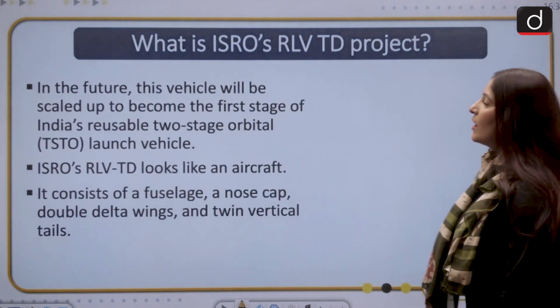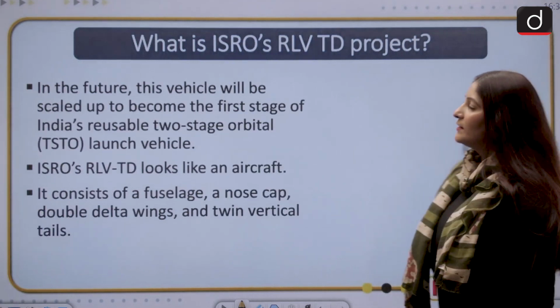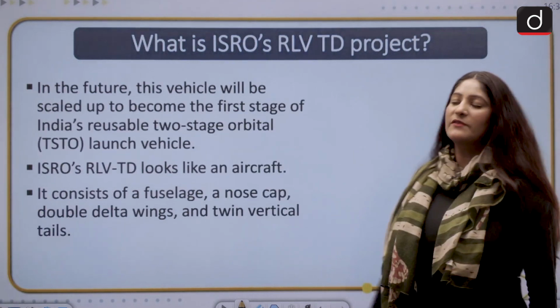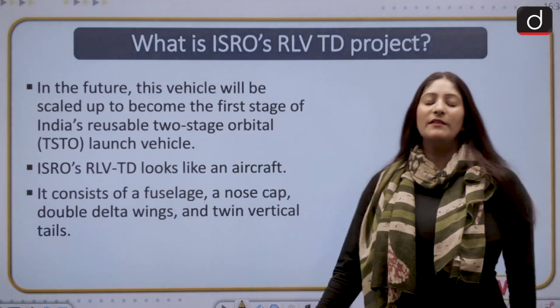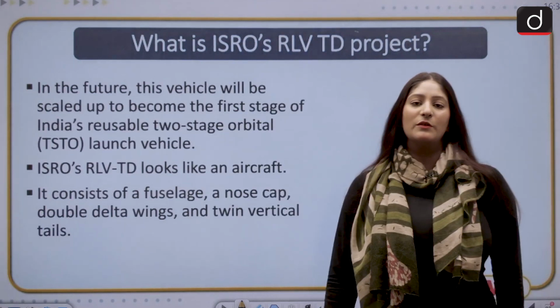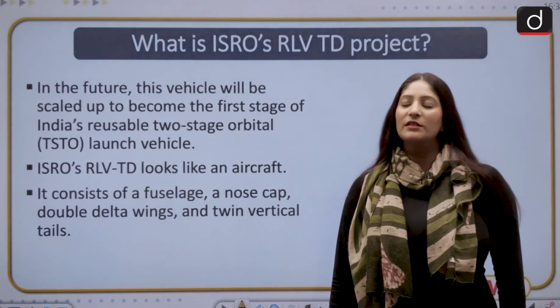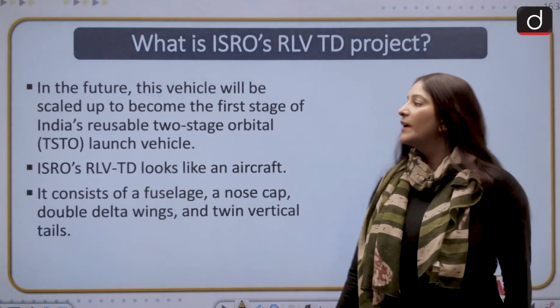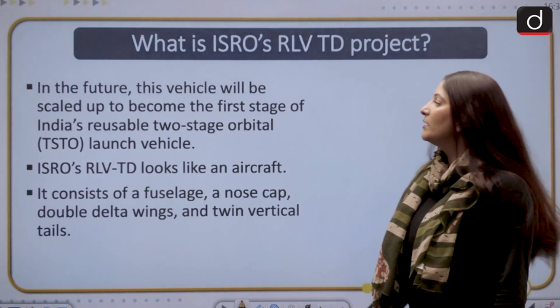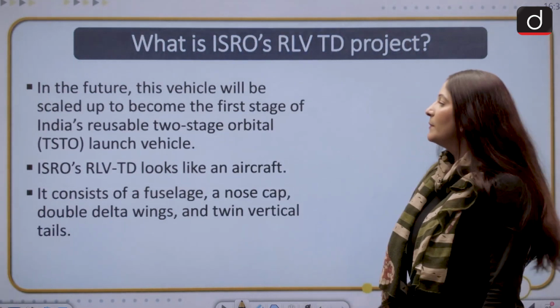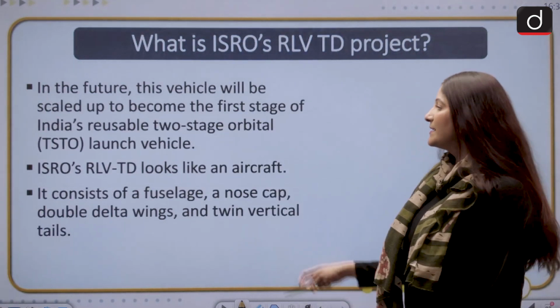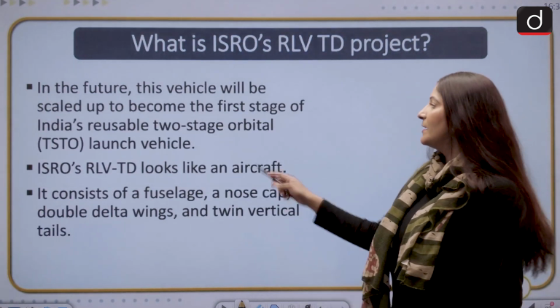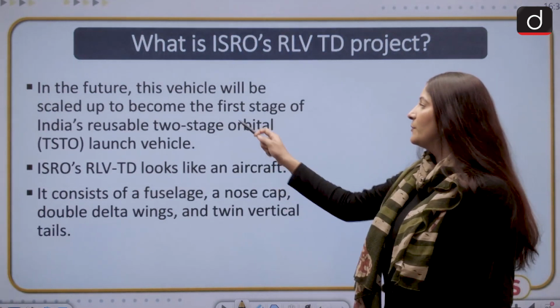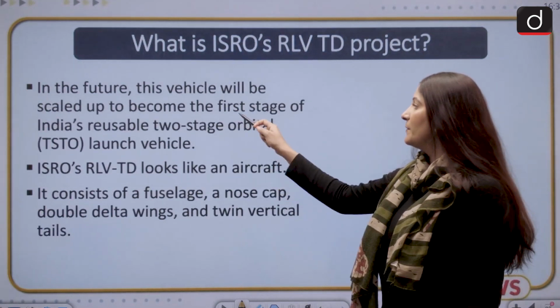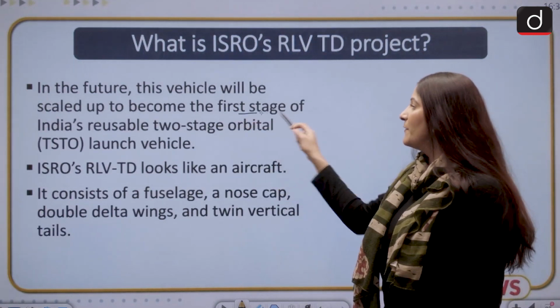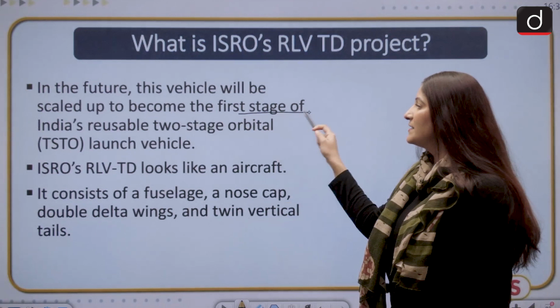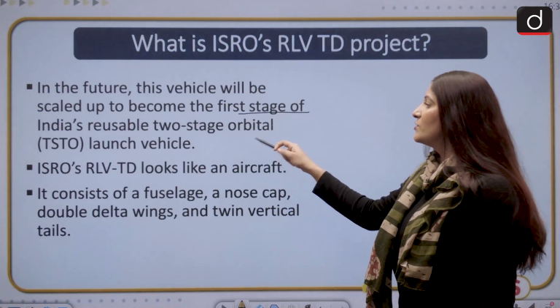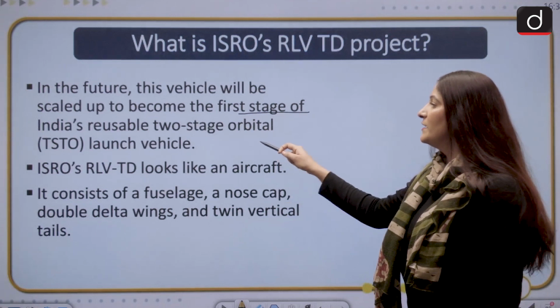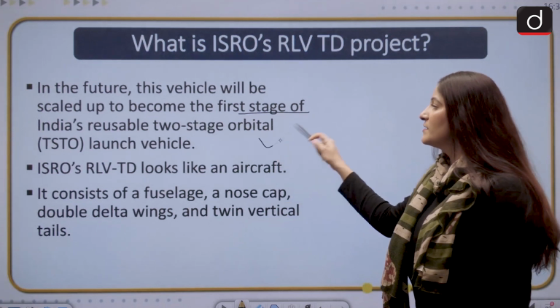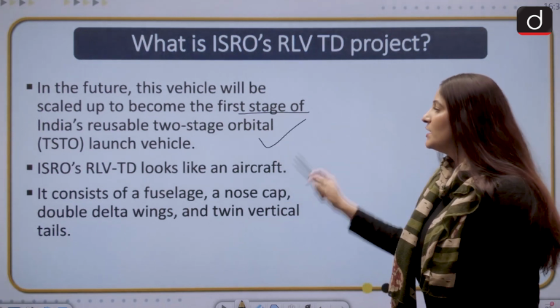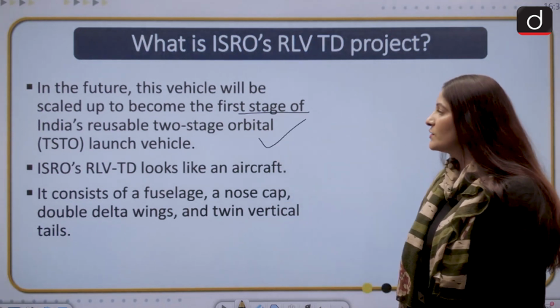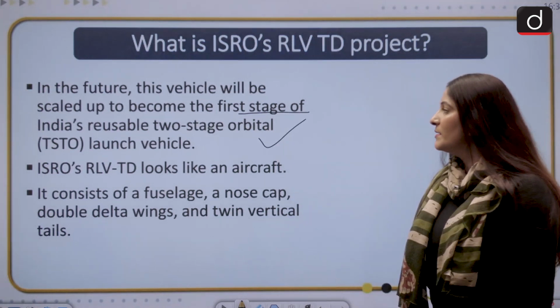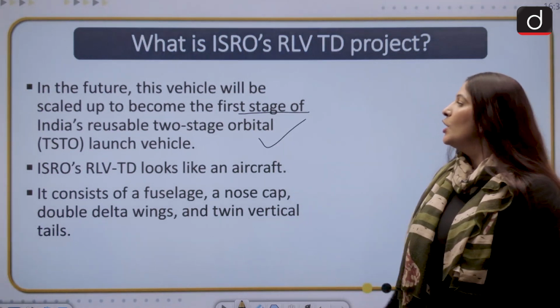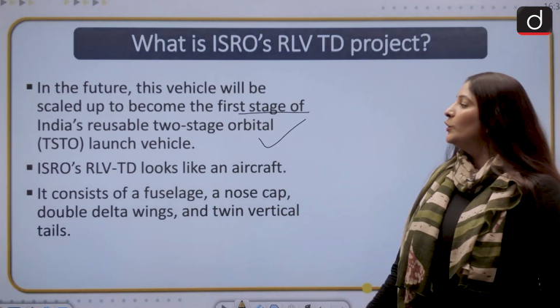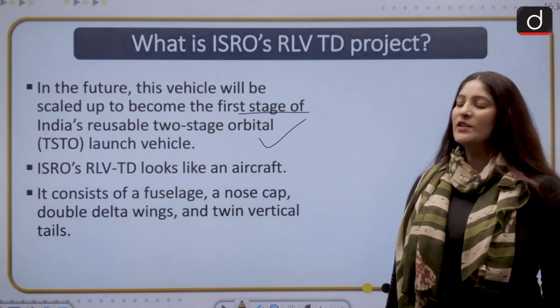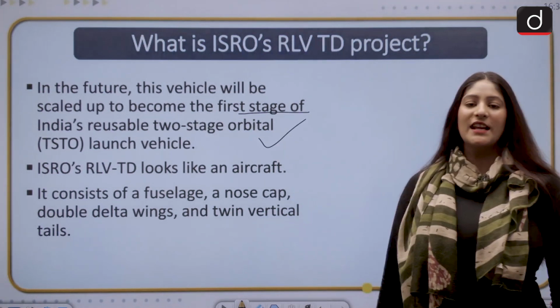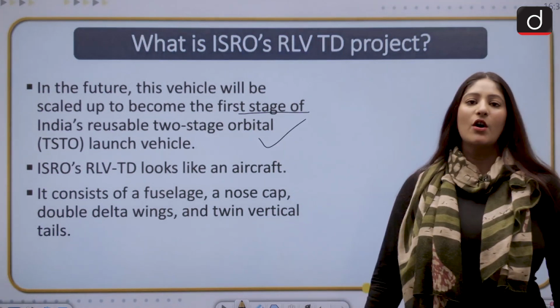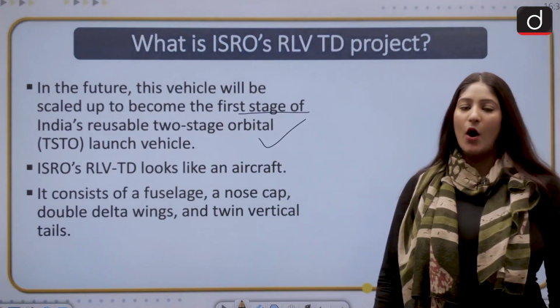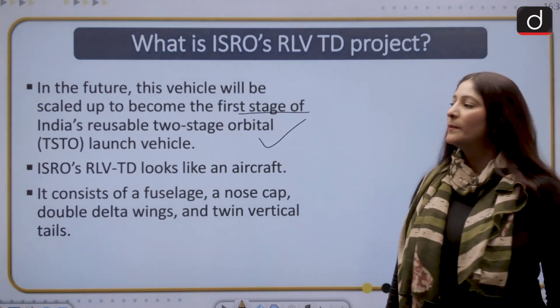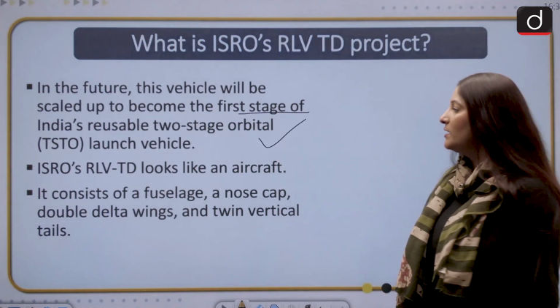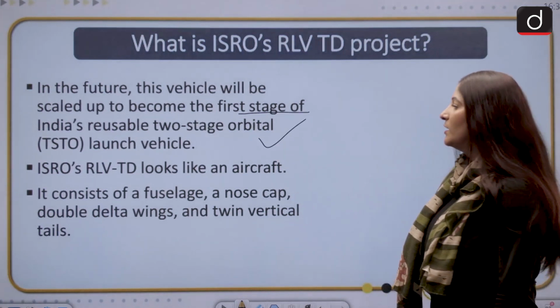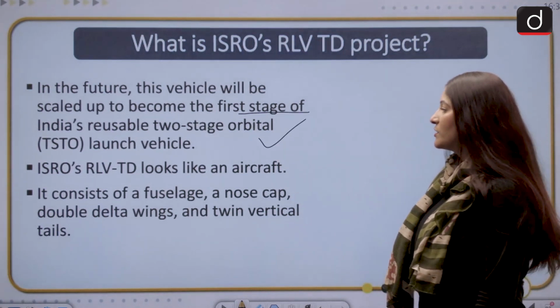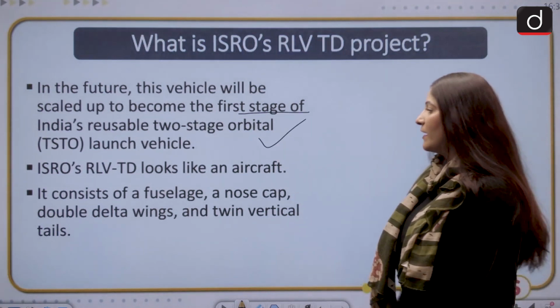In the future, the vehicle will be scaled up to become the first stage of India's reusable two-stage orbital launch vehicle.